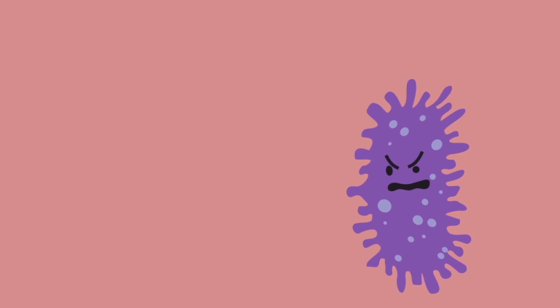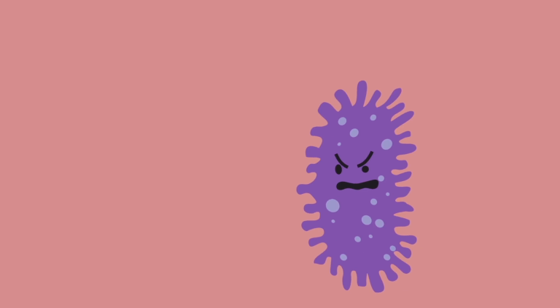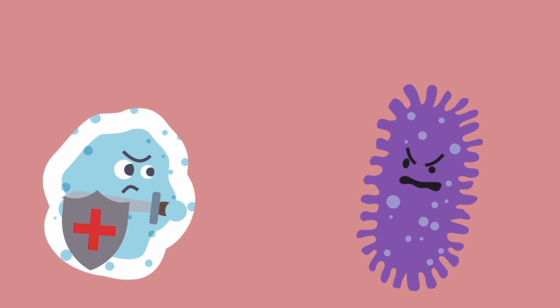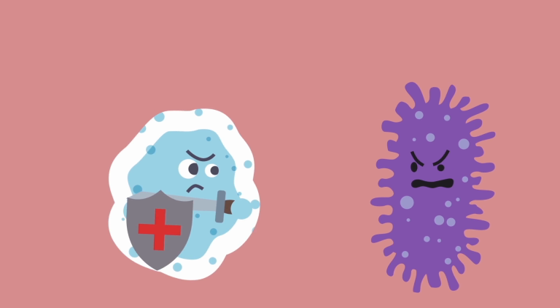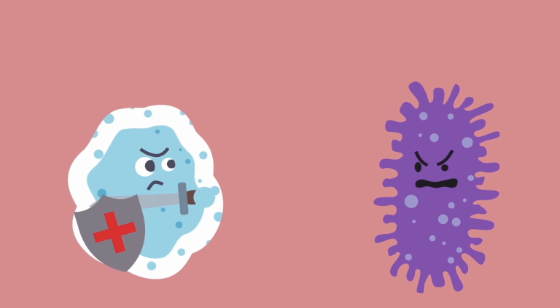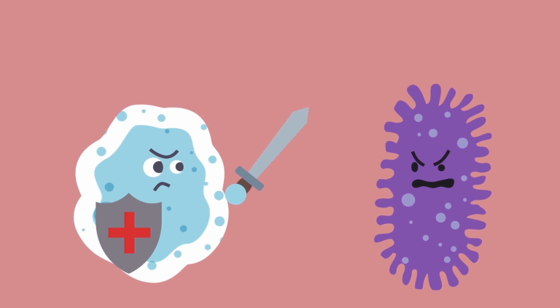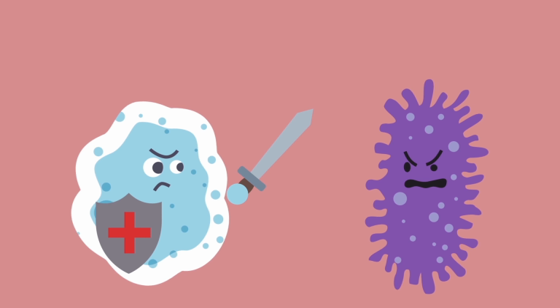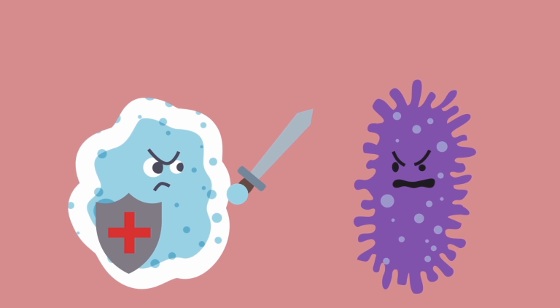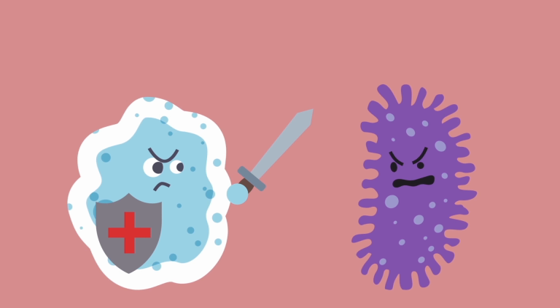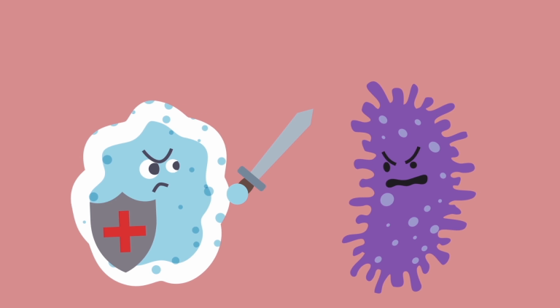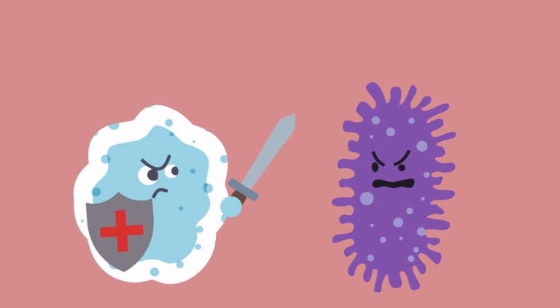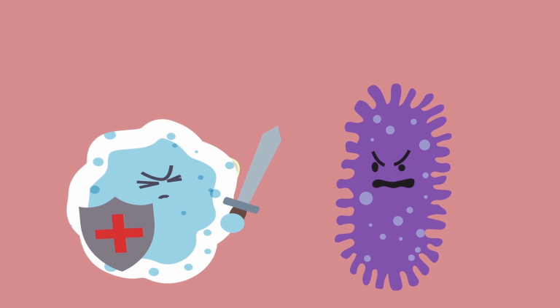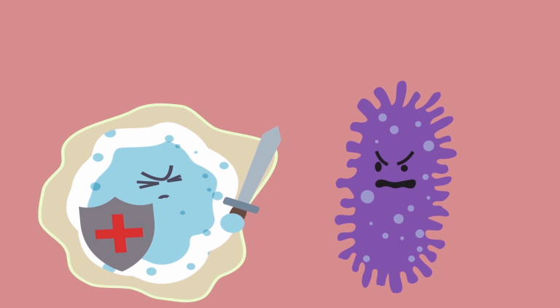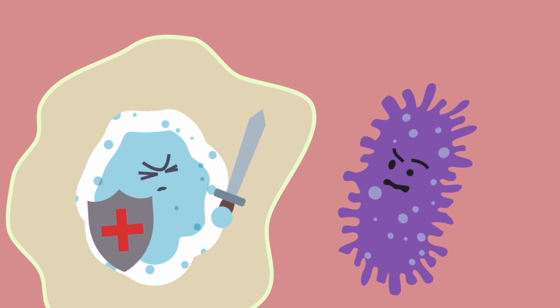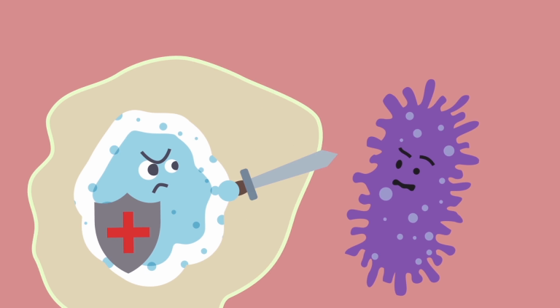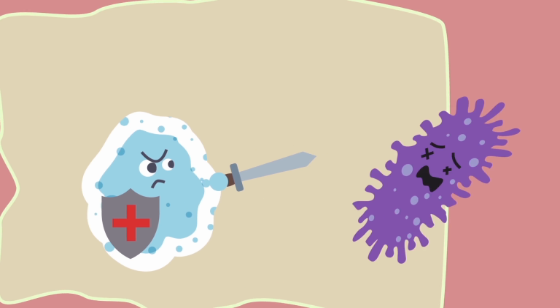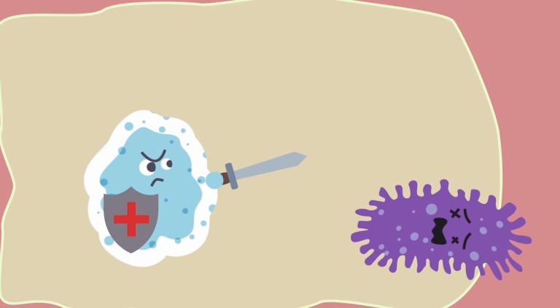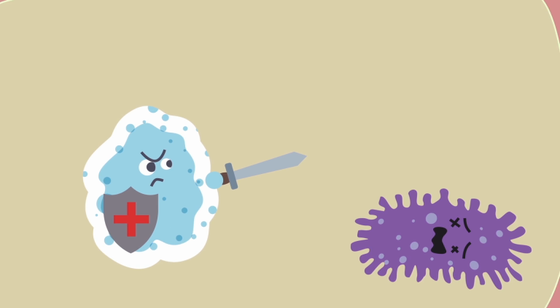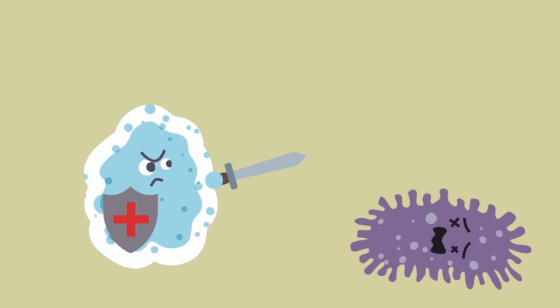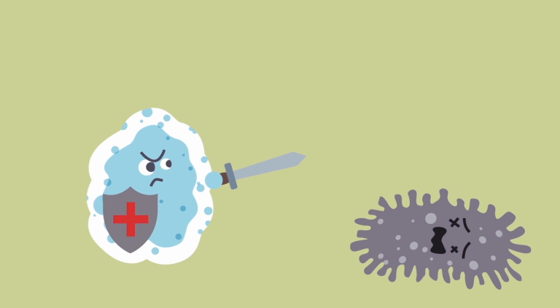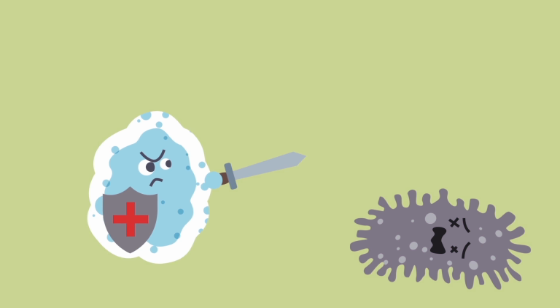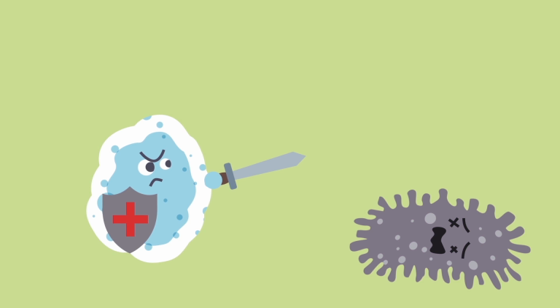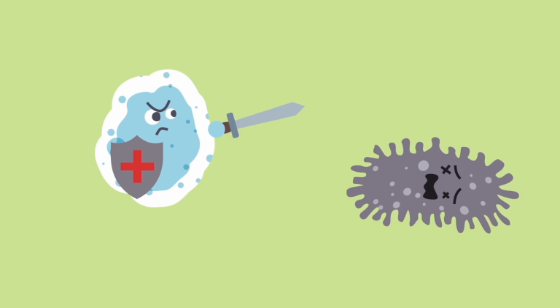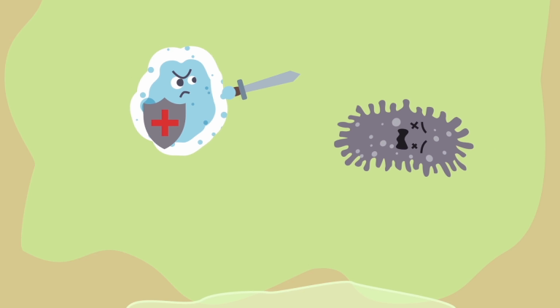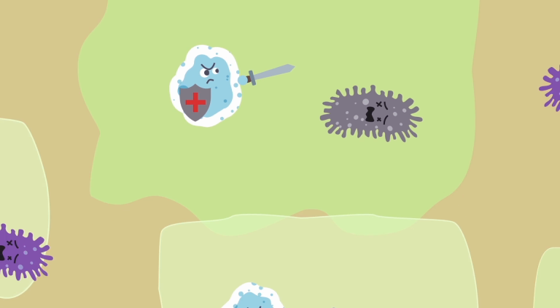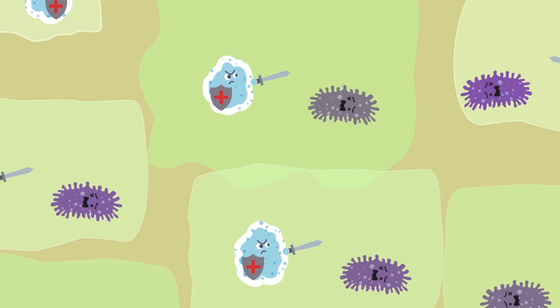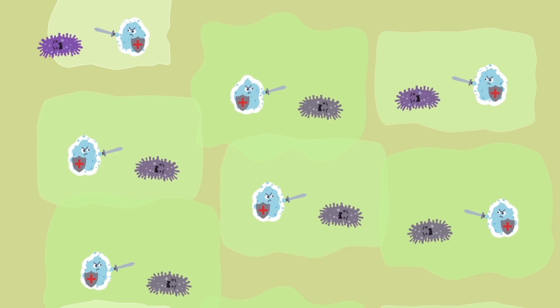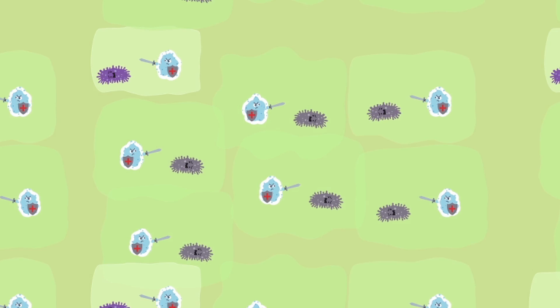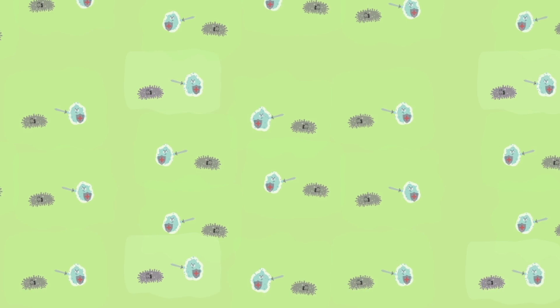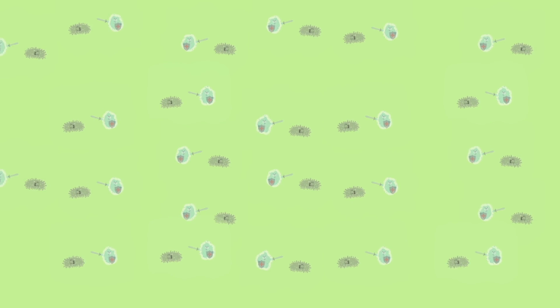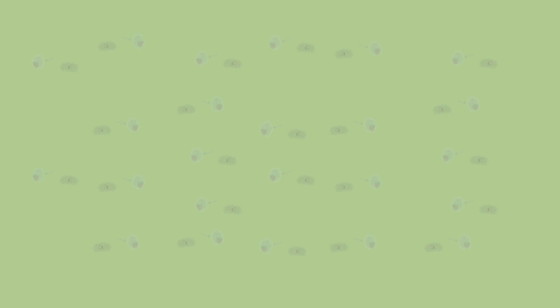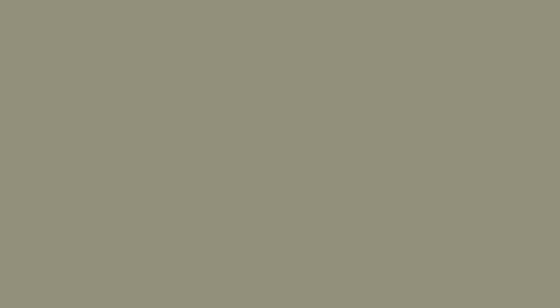We are all familiar with mucus when we are sick. Did you know? When mucus becomes green, it means our immune cells are fighting off an infection.